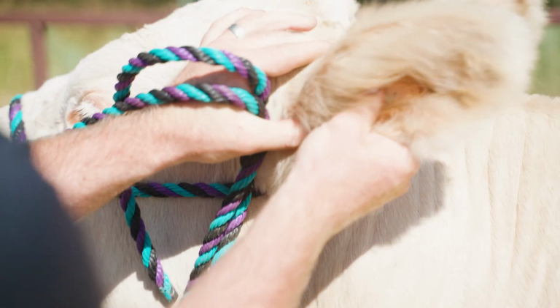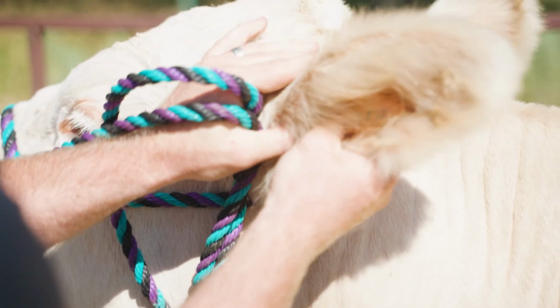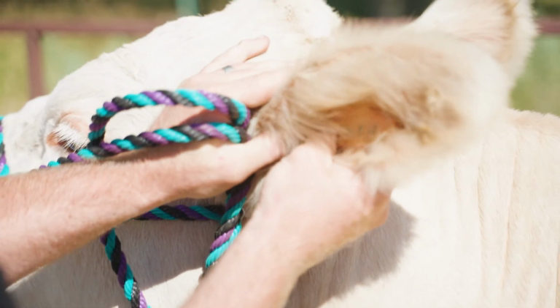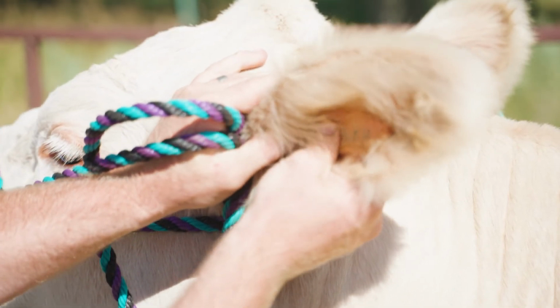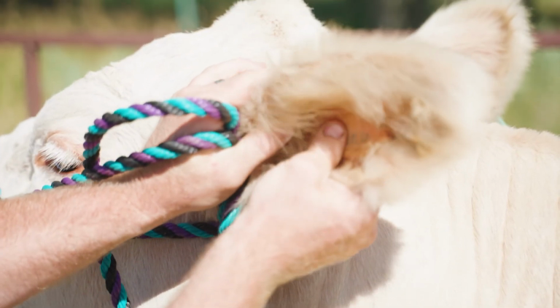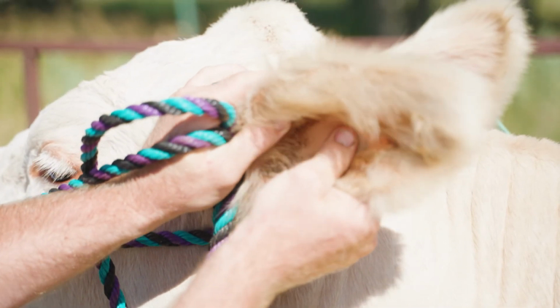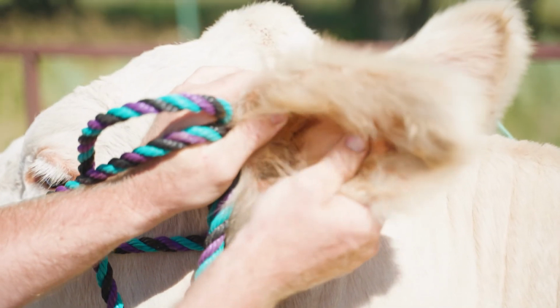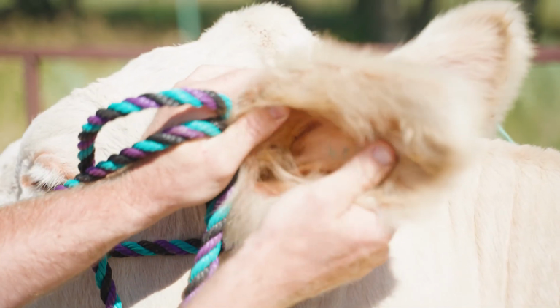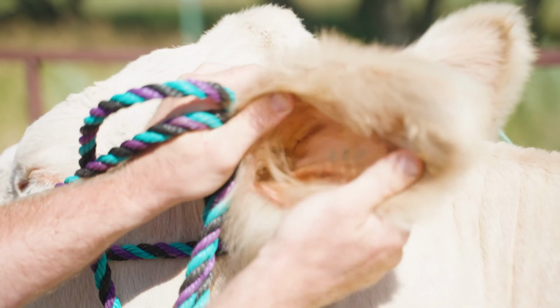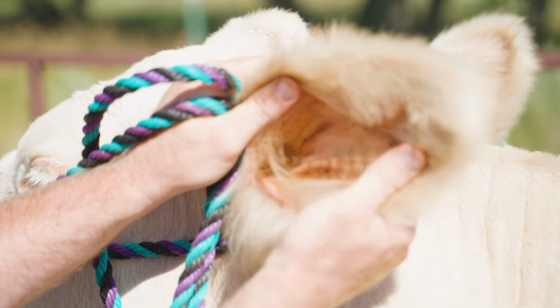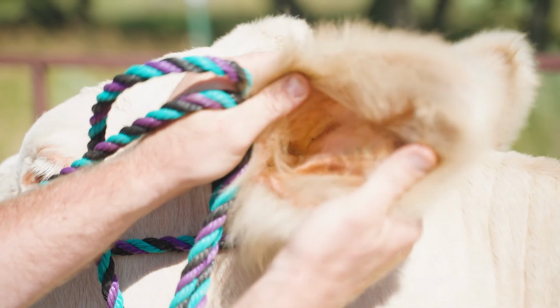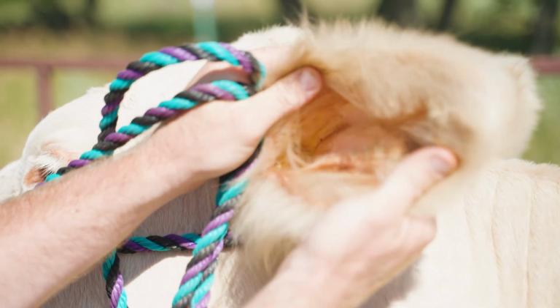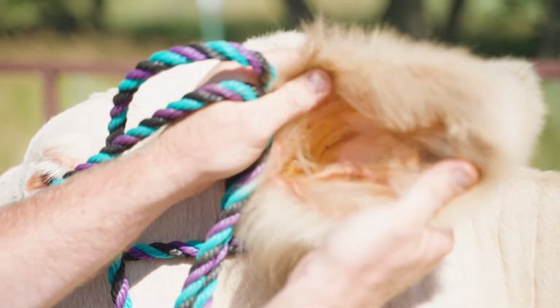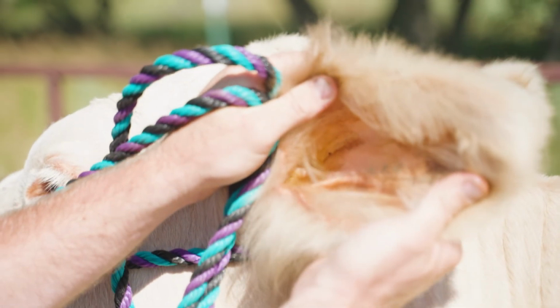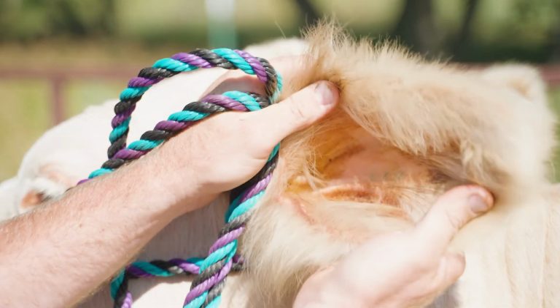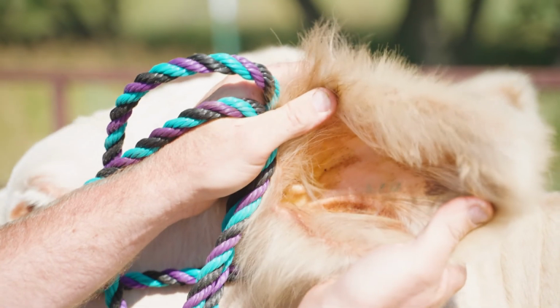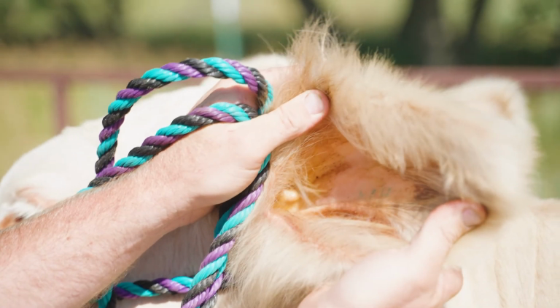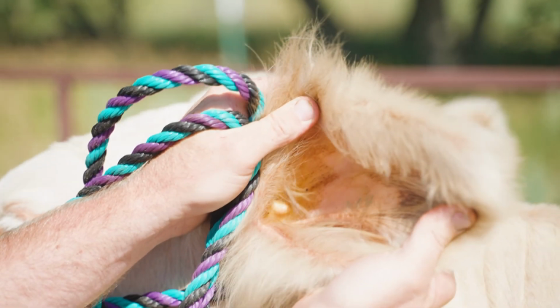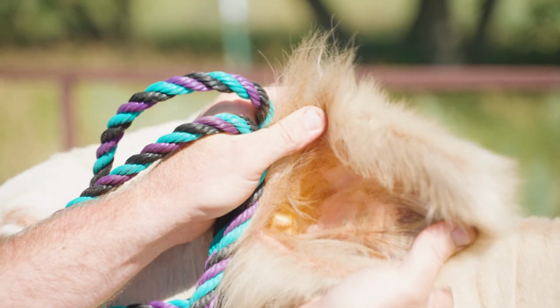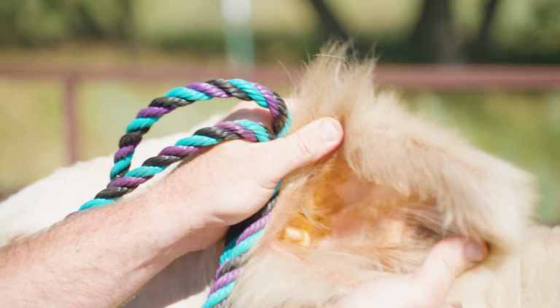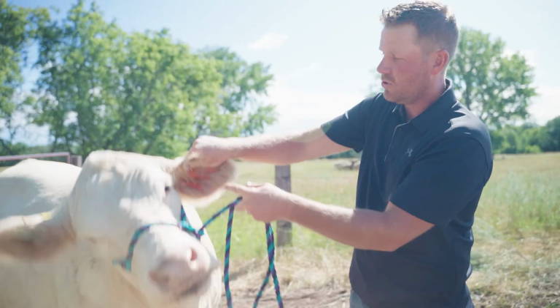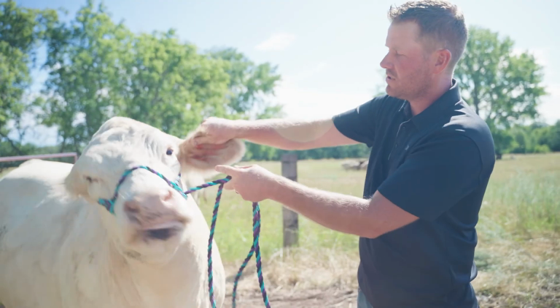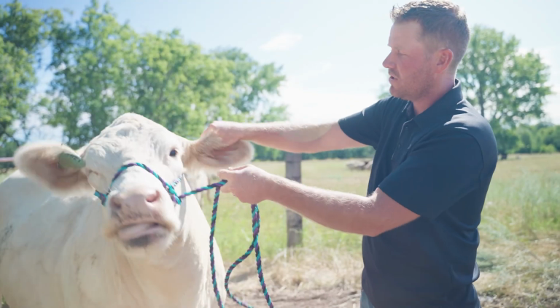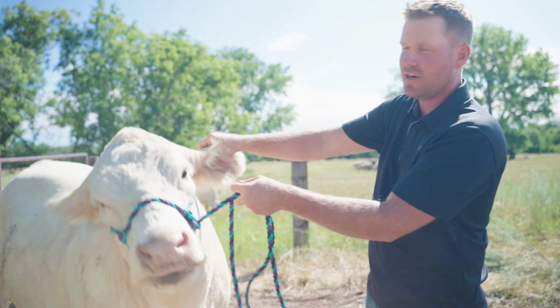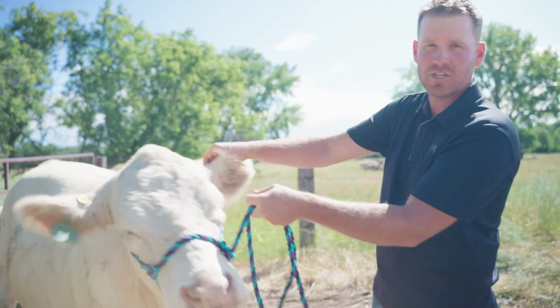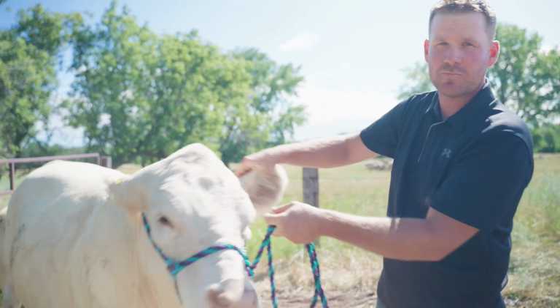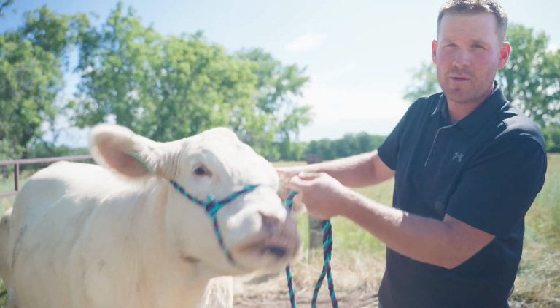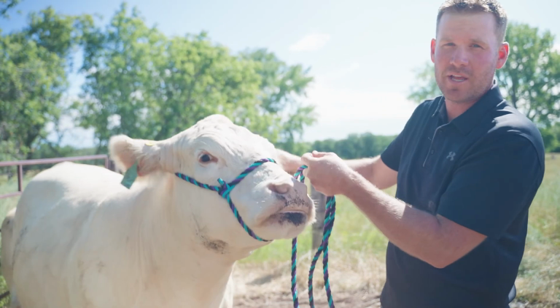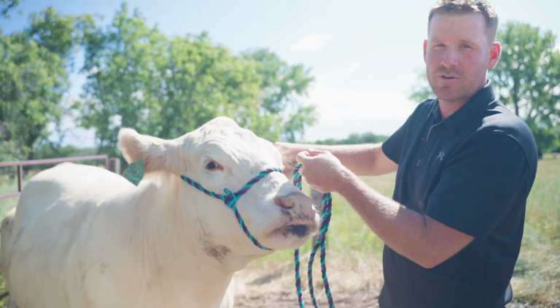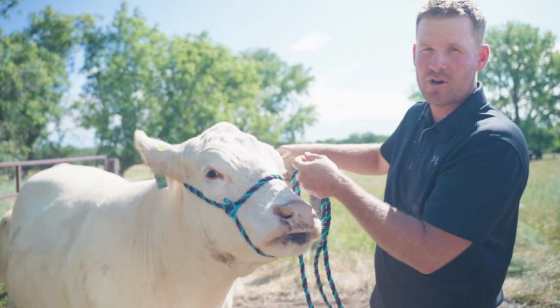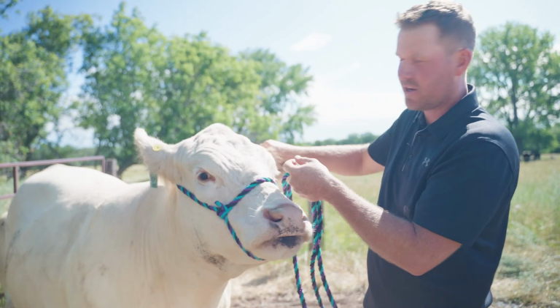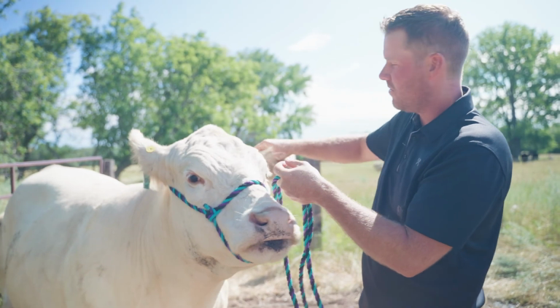And then on our purebred cows, each one of them has a tattoo that is put into the ear, just probably like your dog at home.